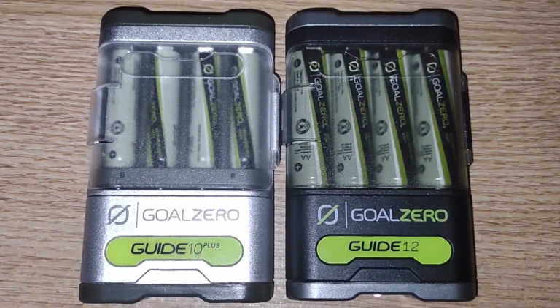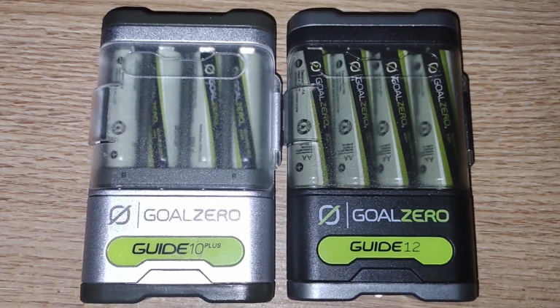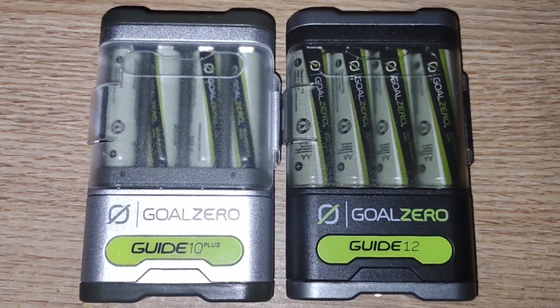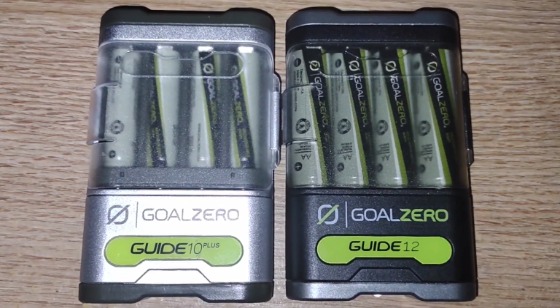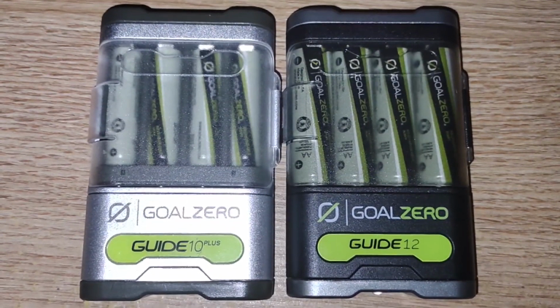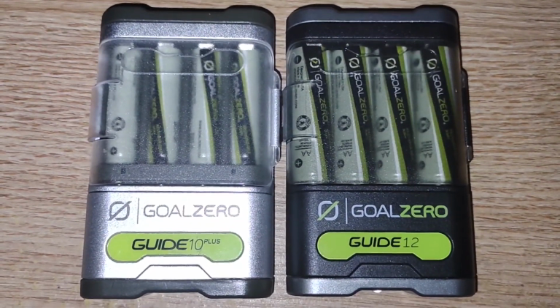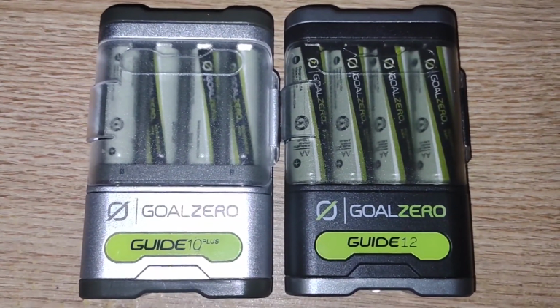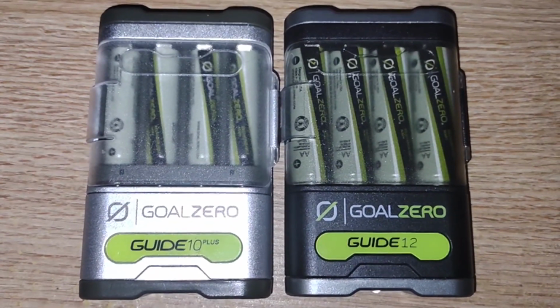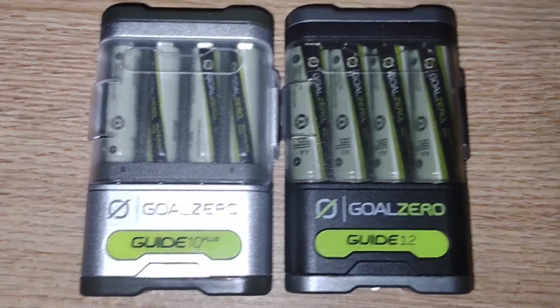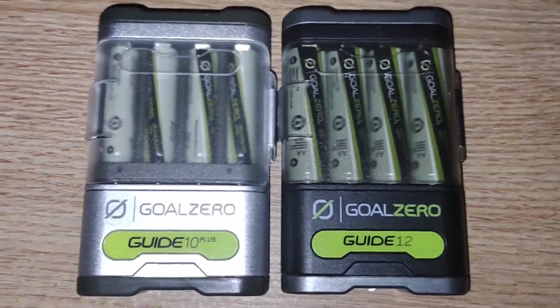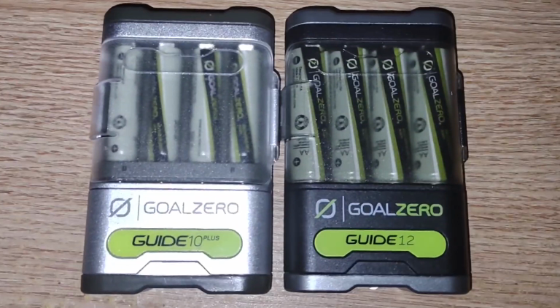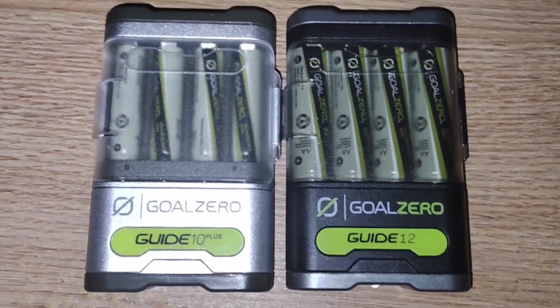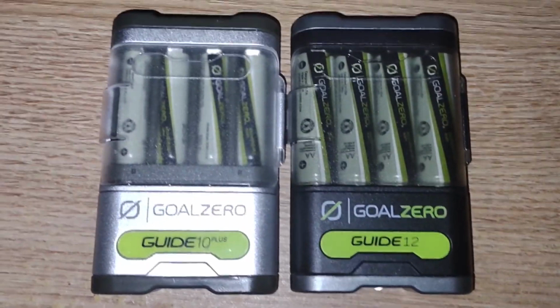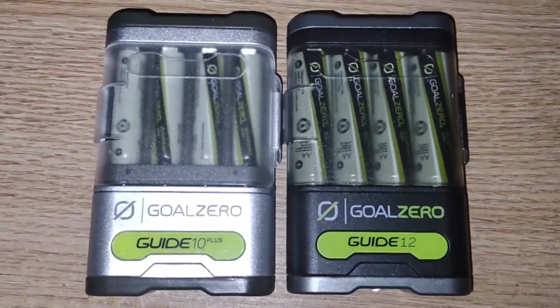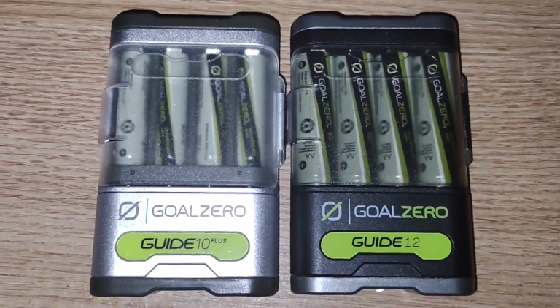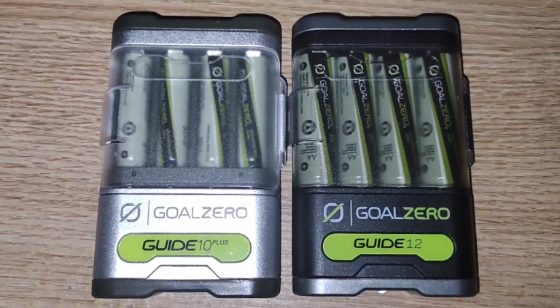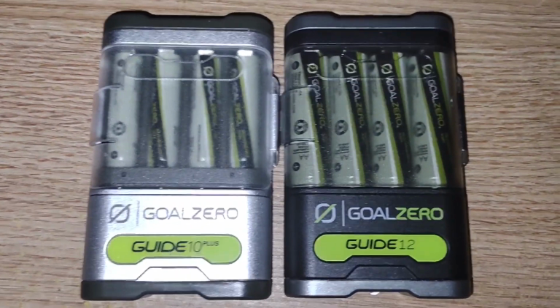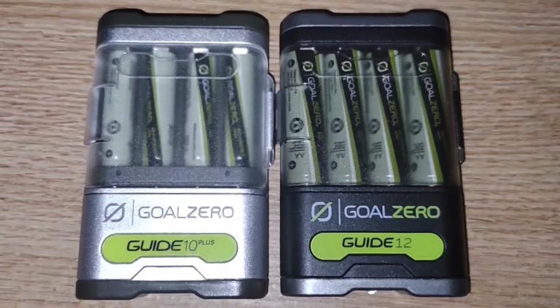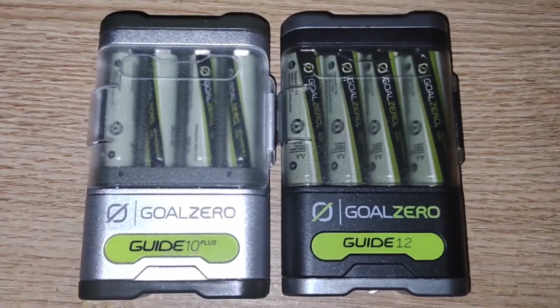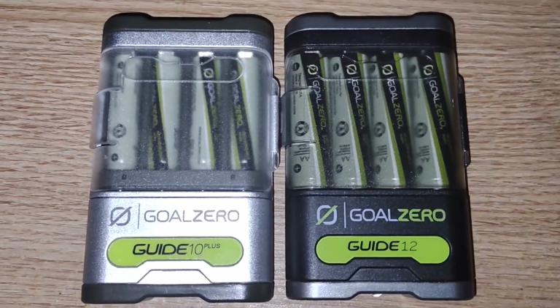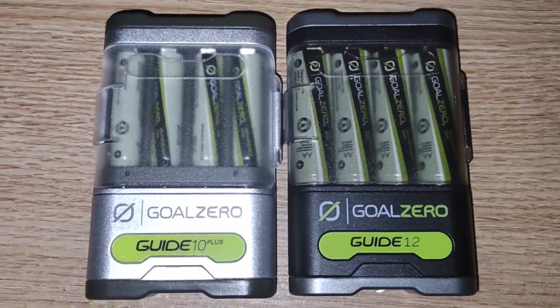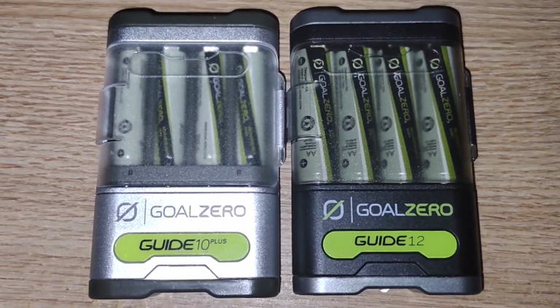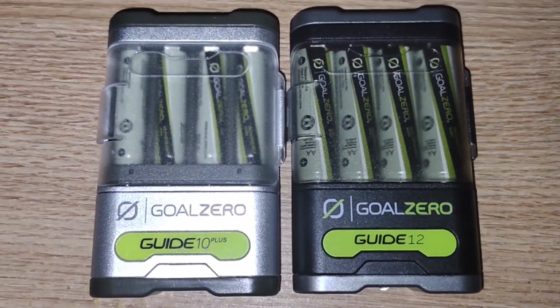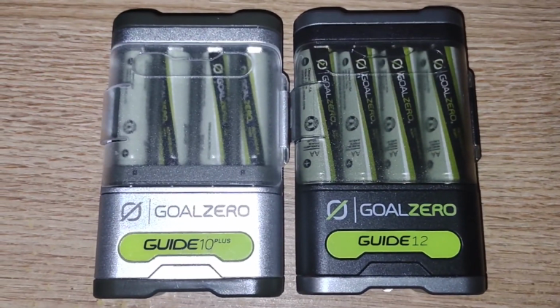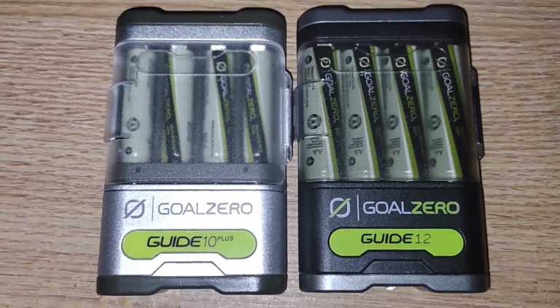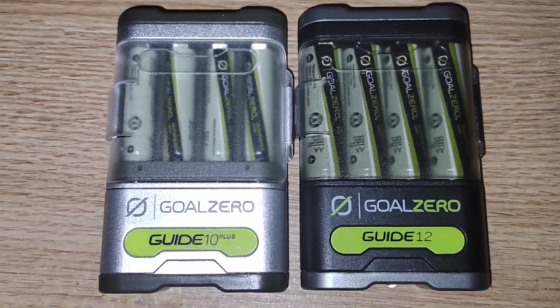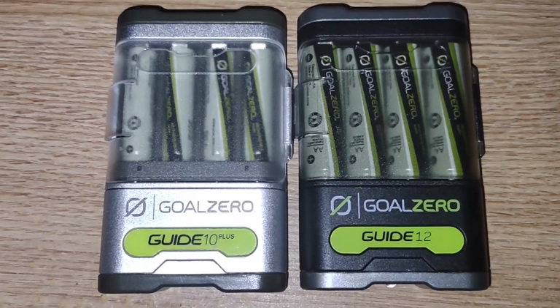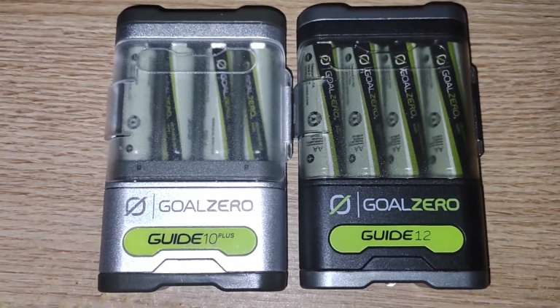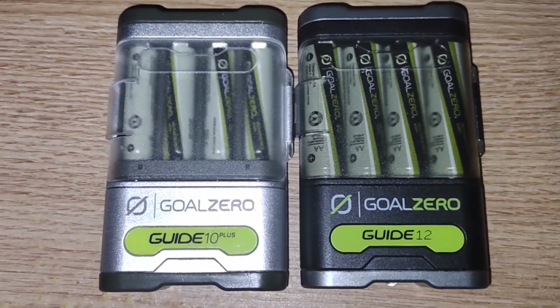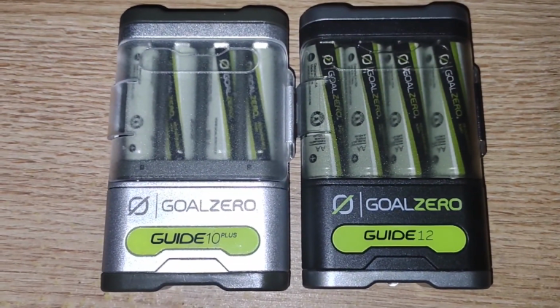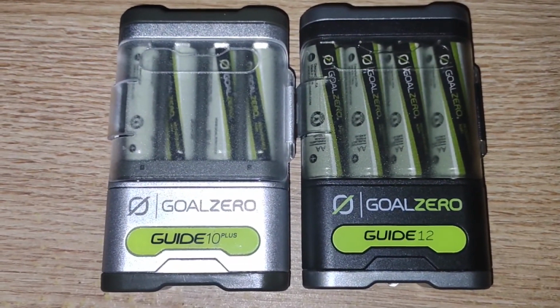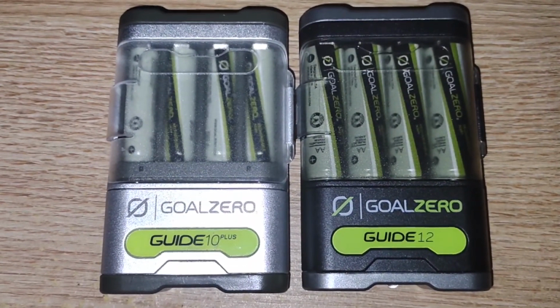Hey everybody and welcome. I want to show you guys the new Guide 12 versus the old Guide 10 Plus.